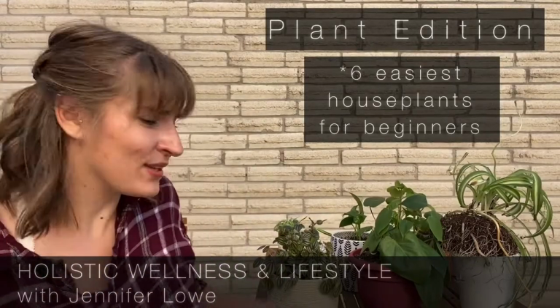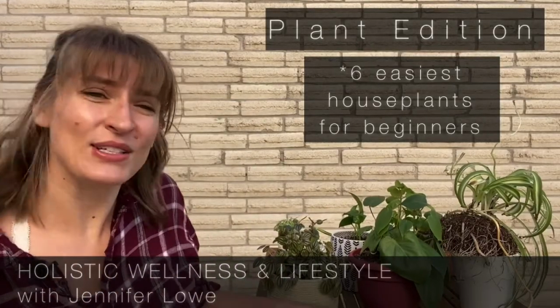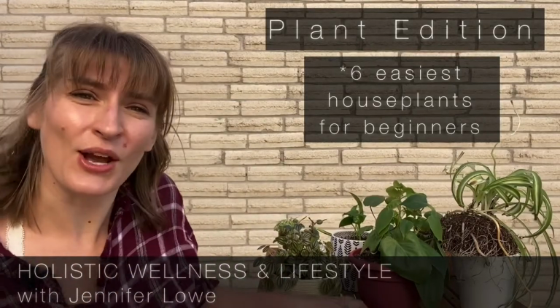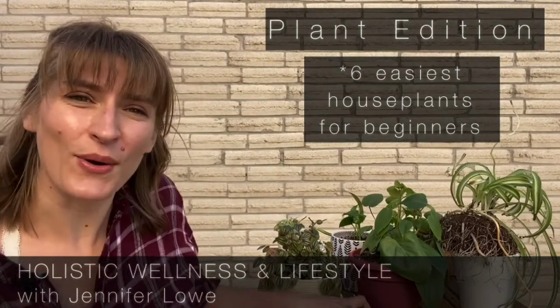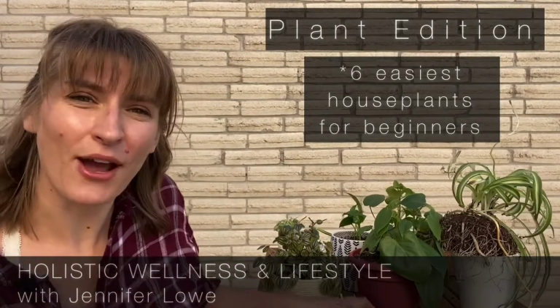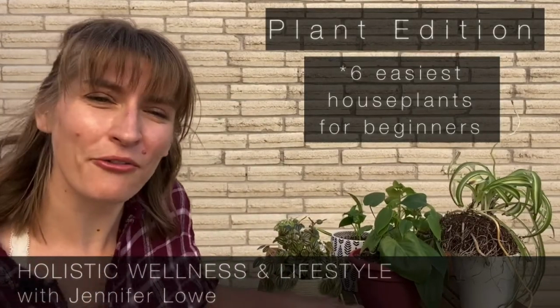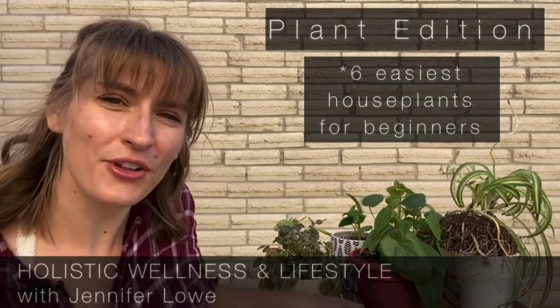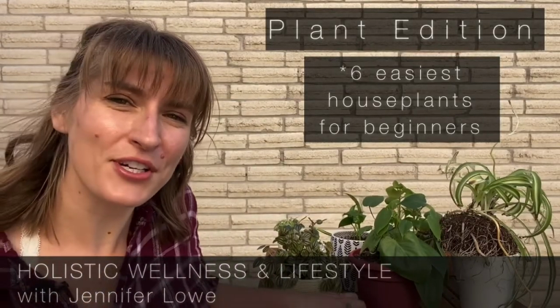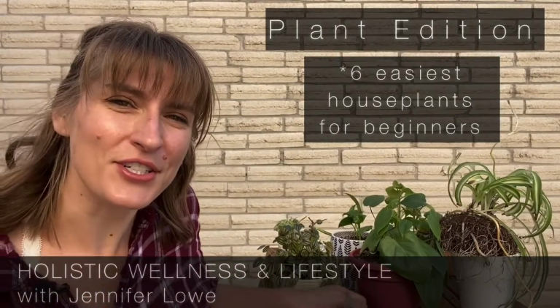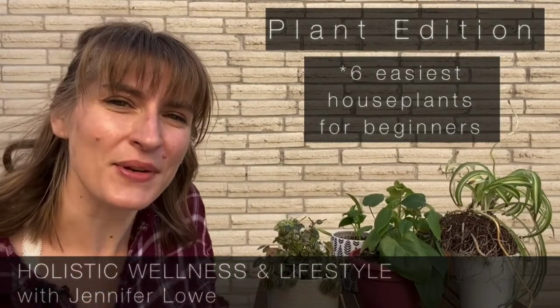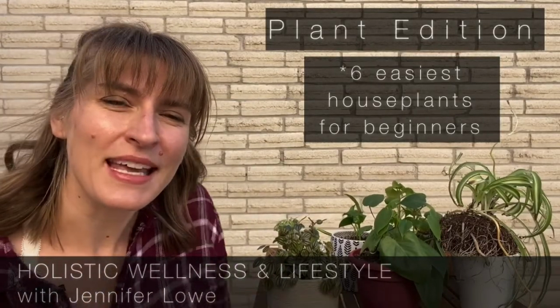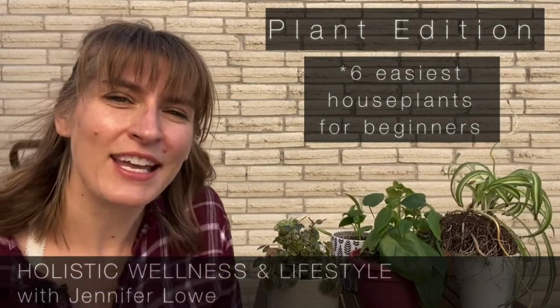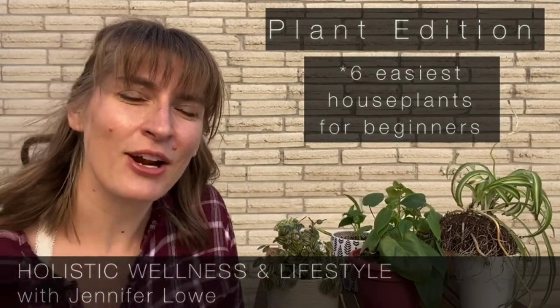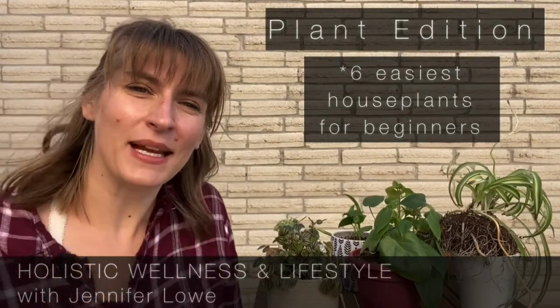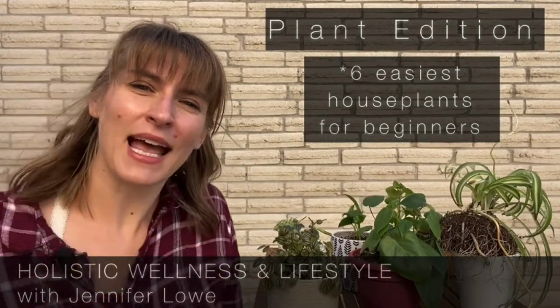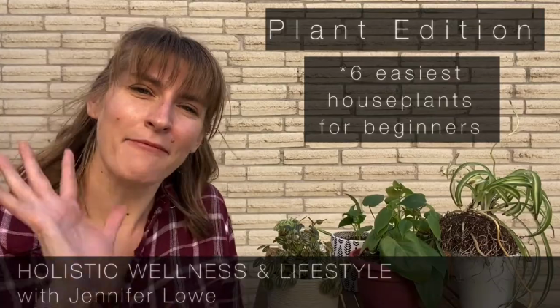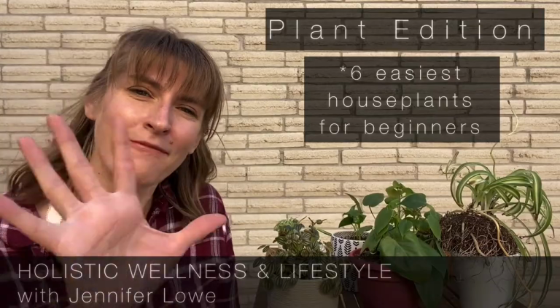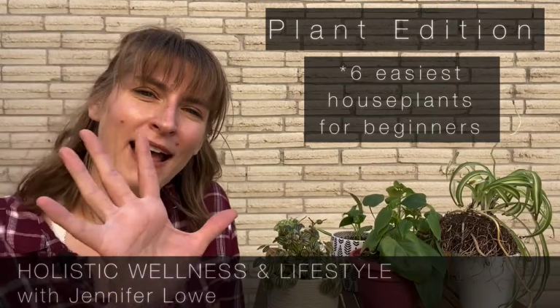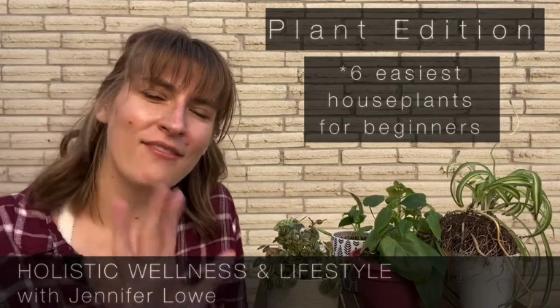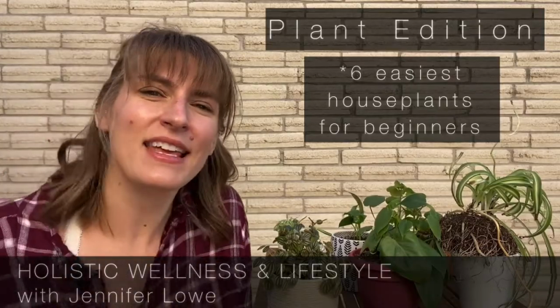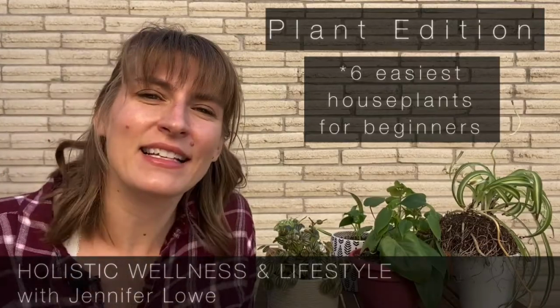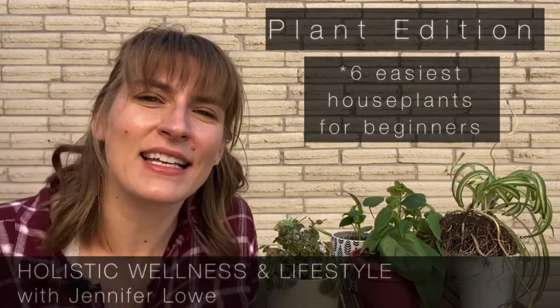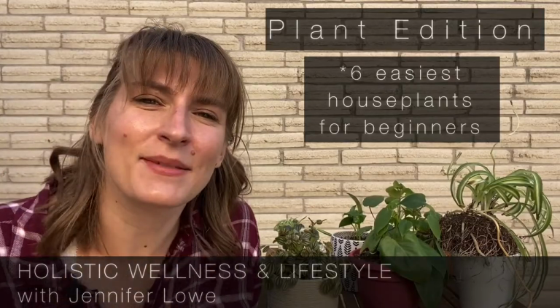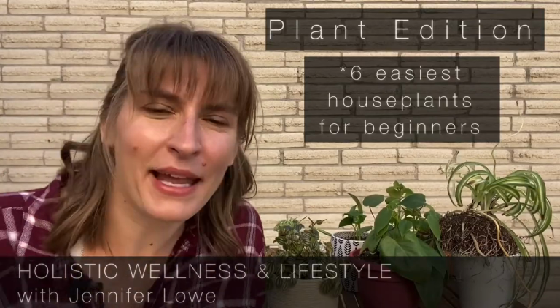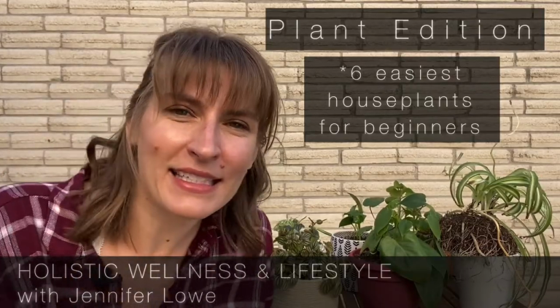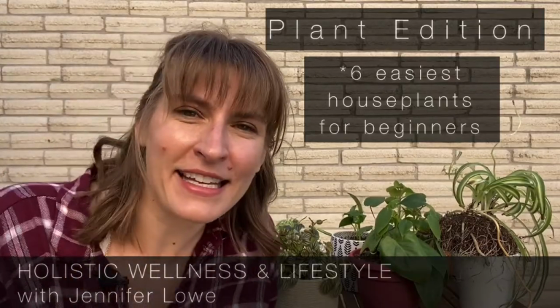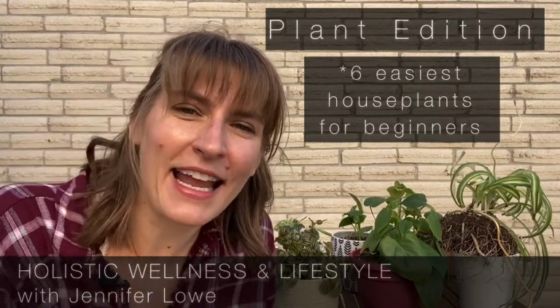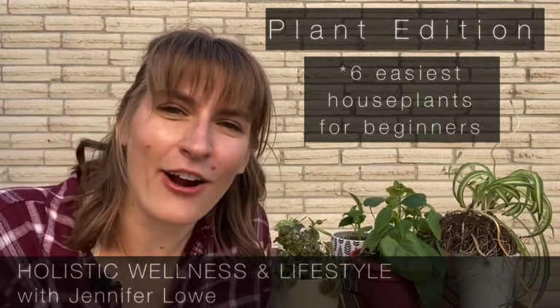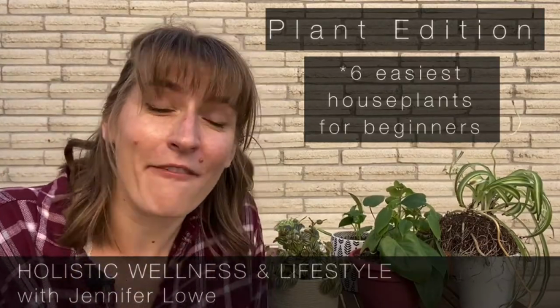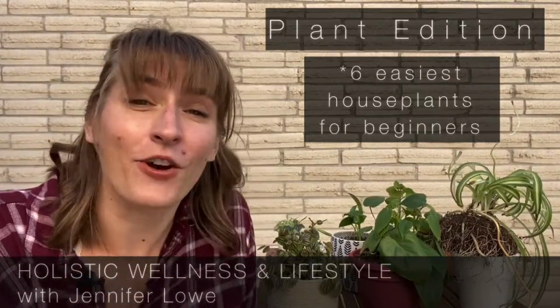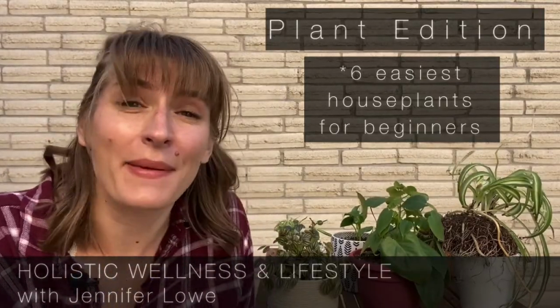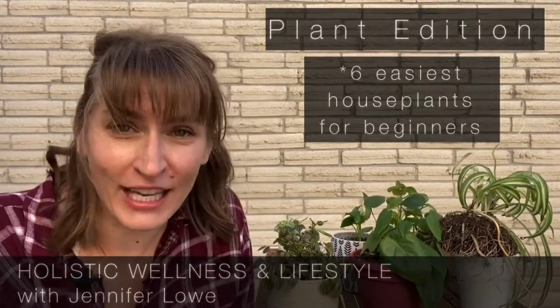So, without further ado, here are my top five easiest plants to take care of for beginners.